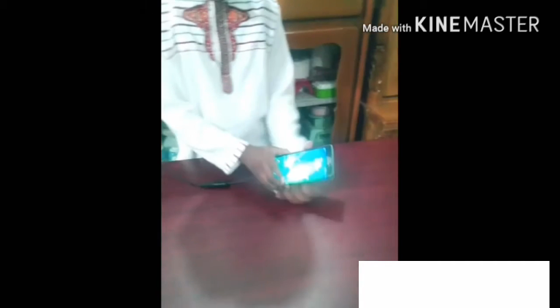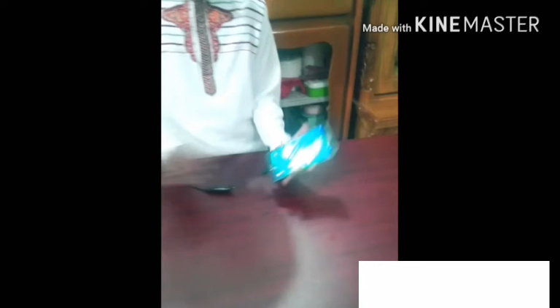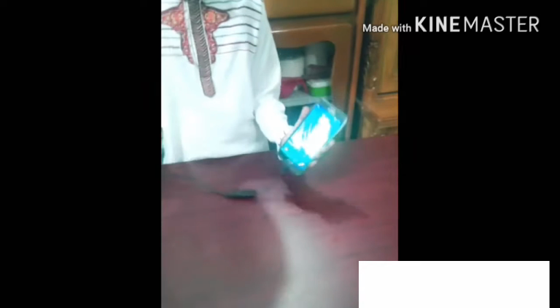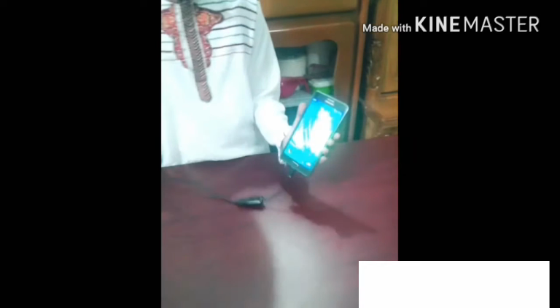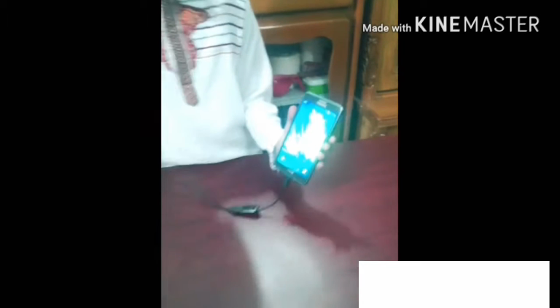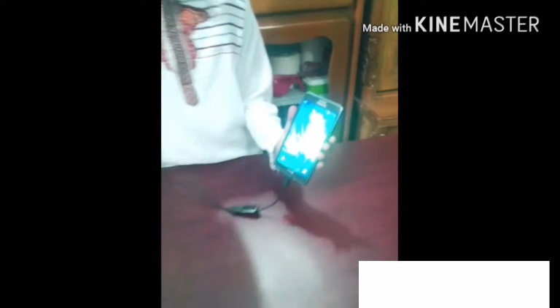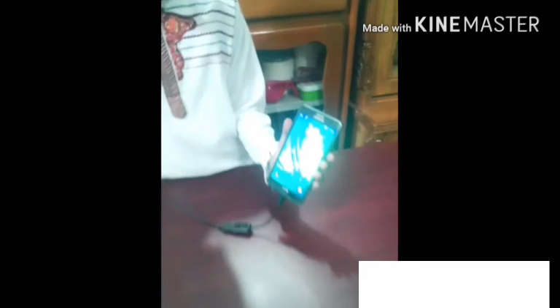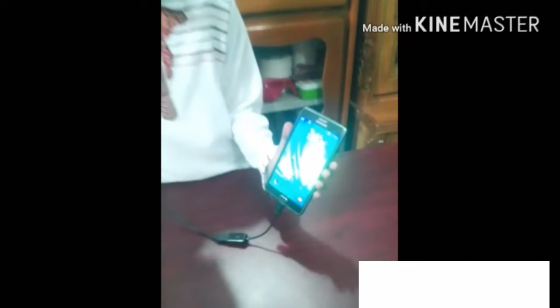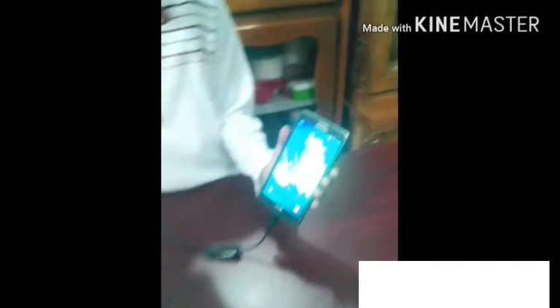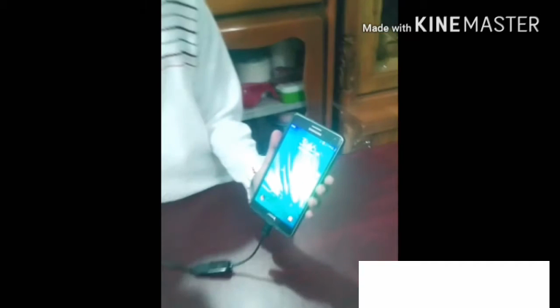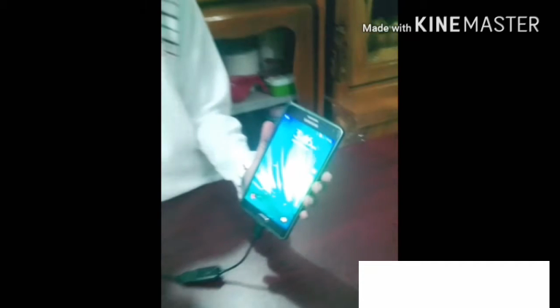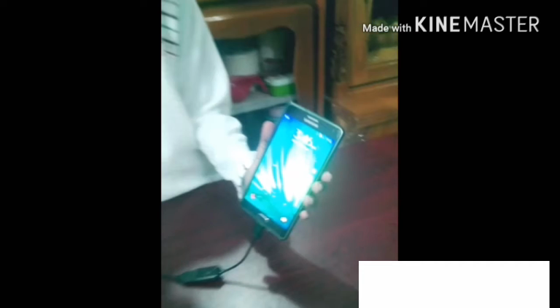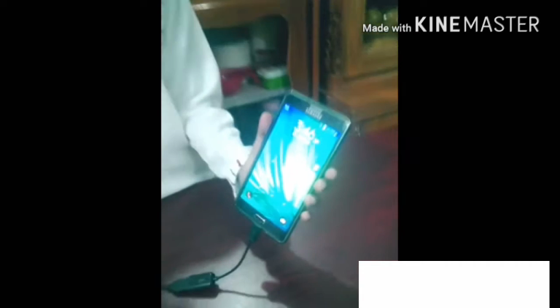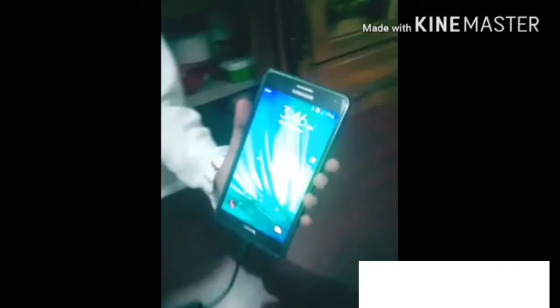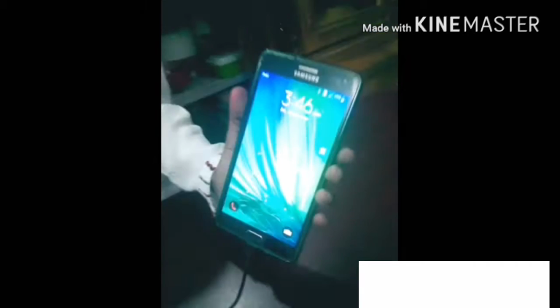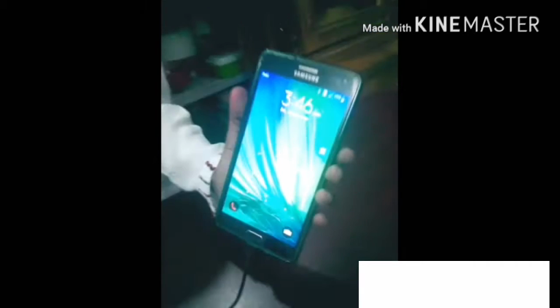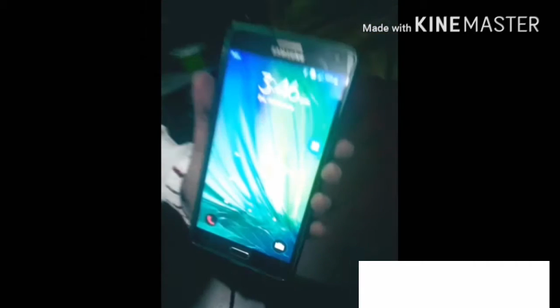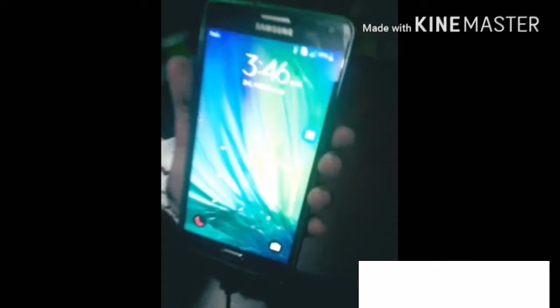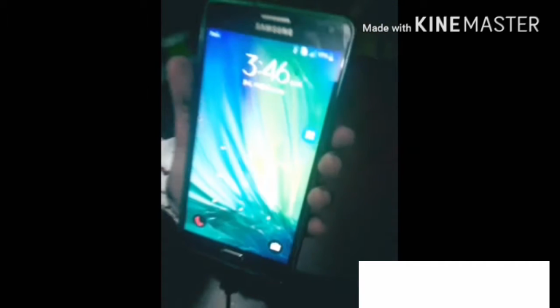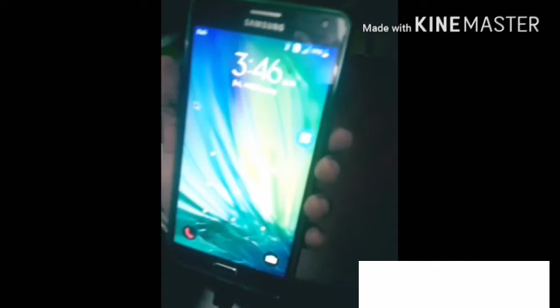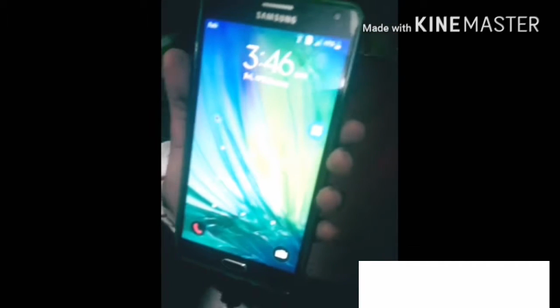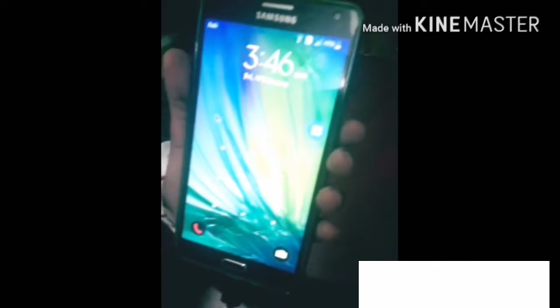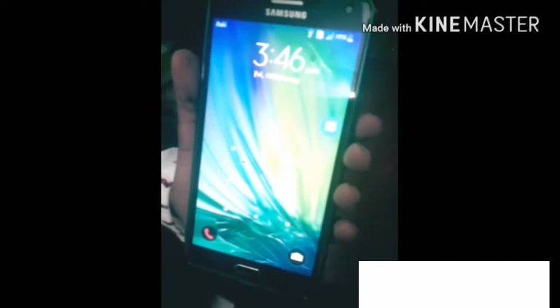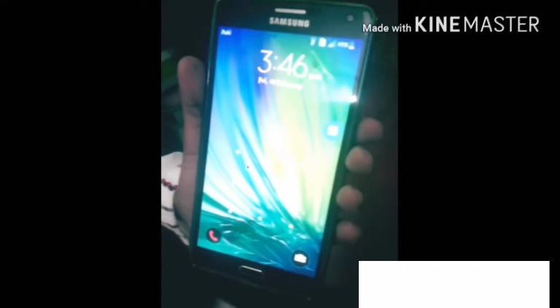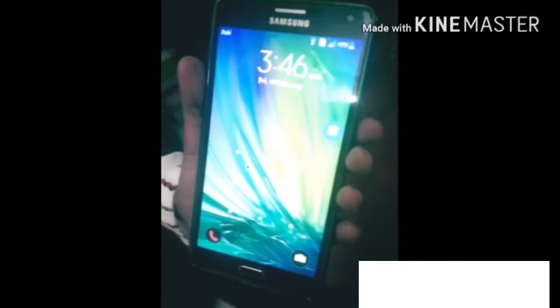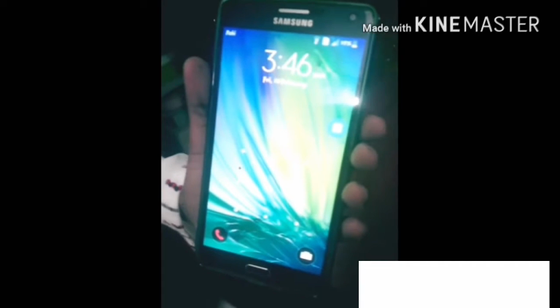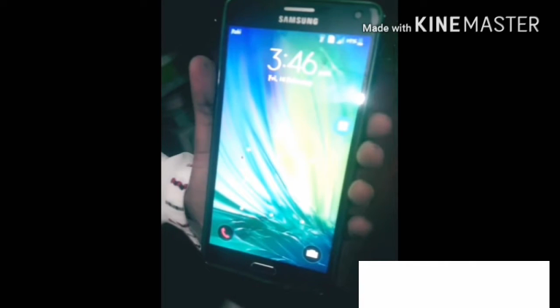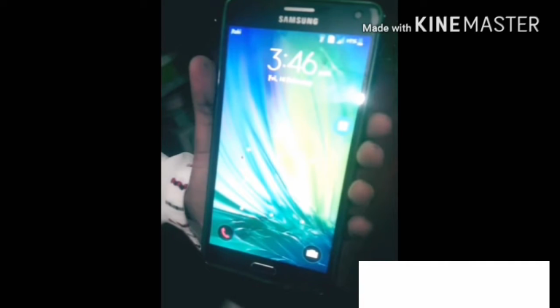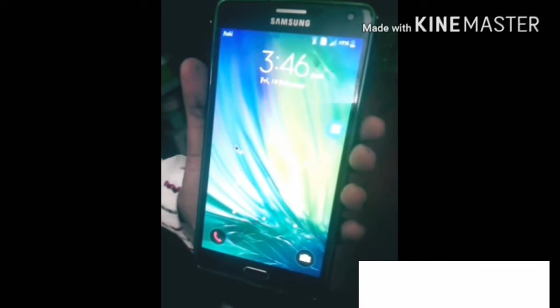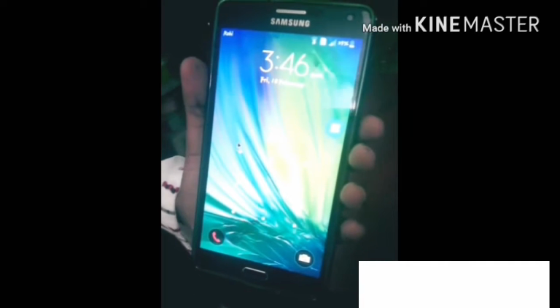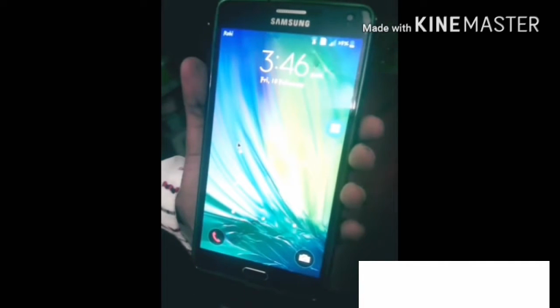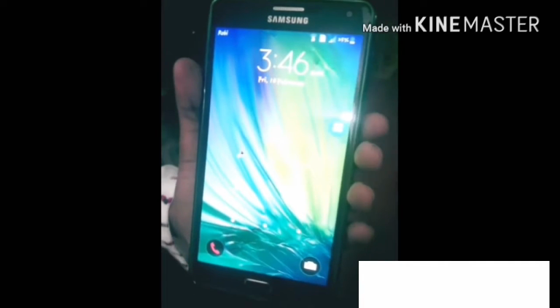You can see this capsule is coming on my mobile screen.